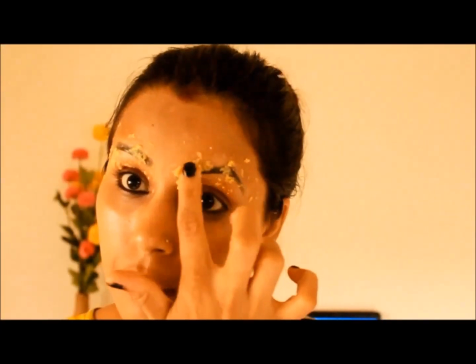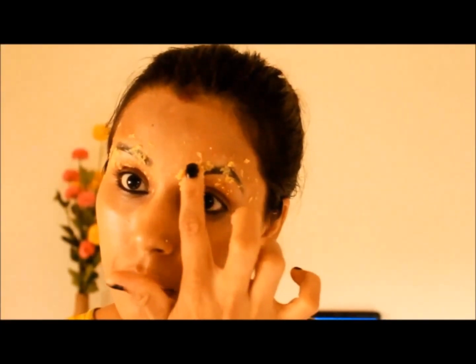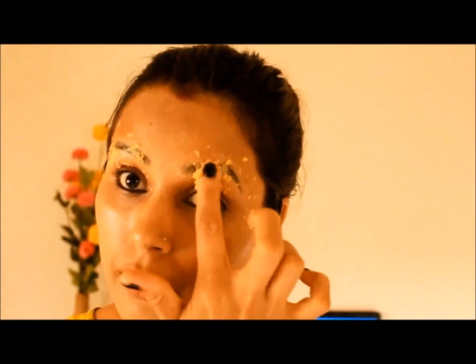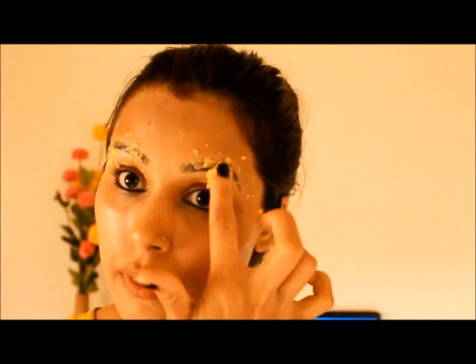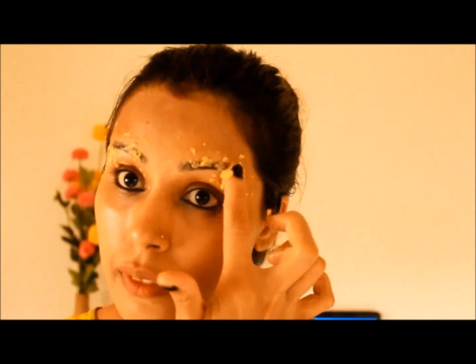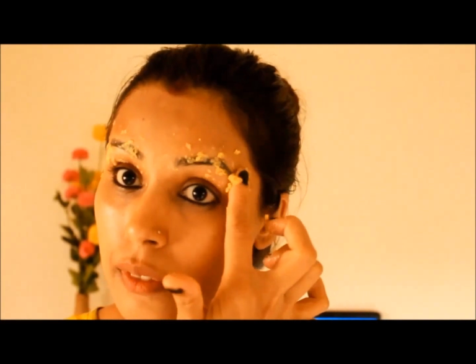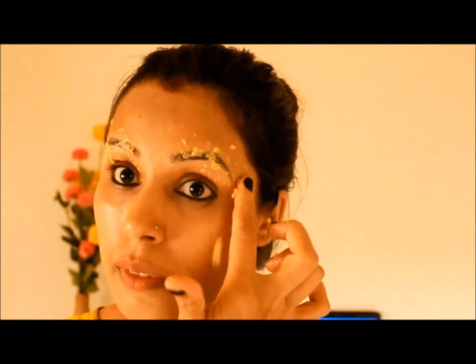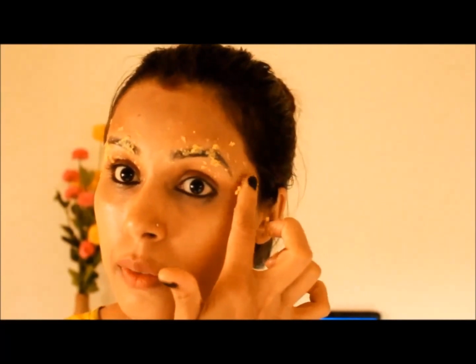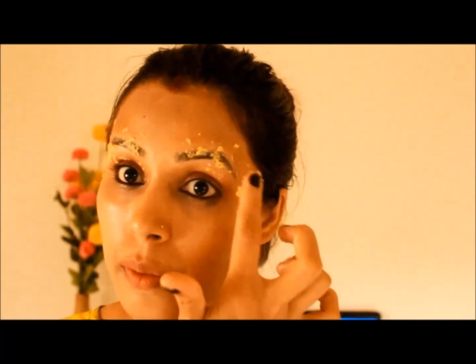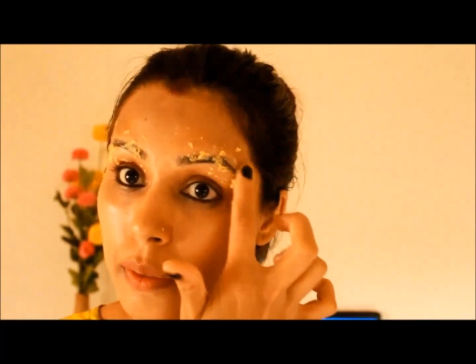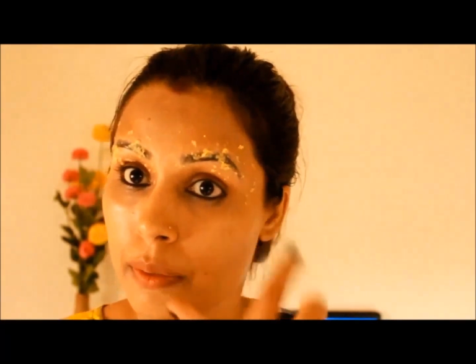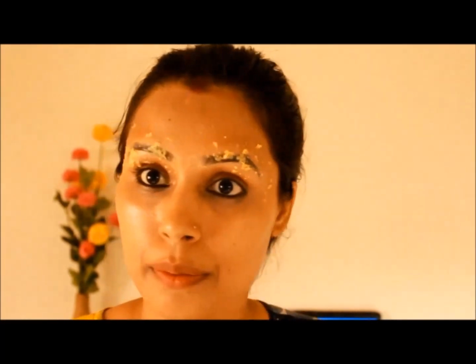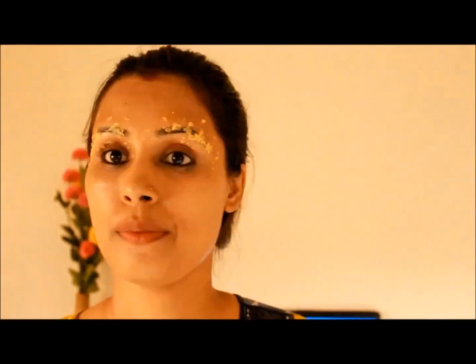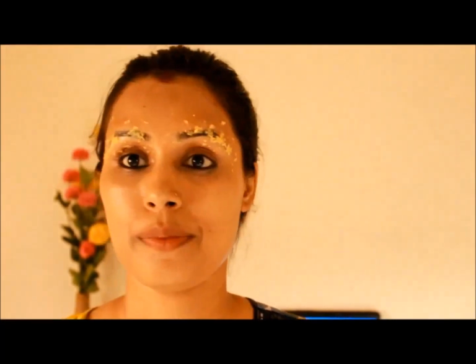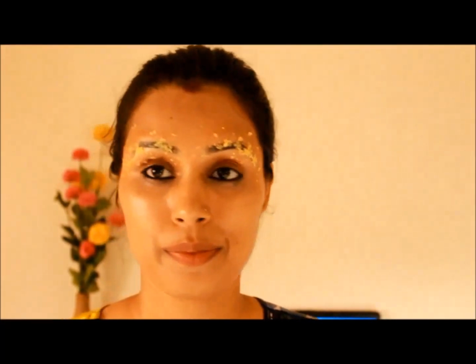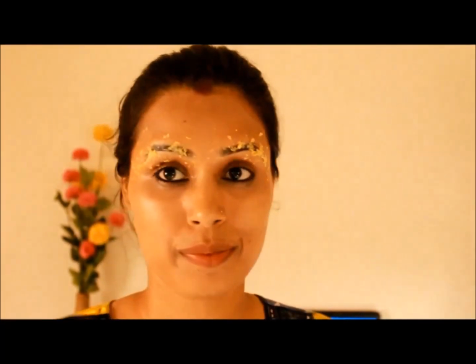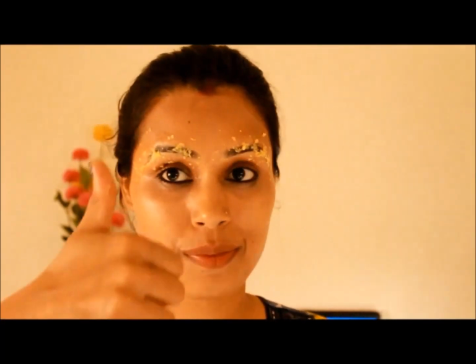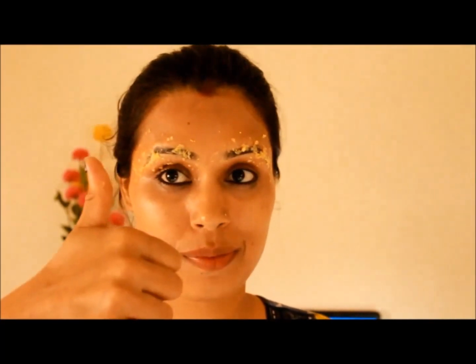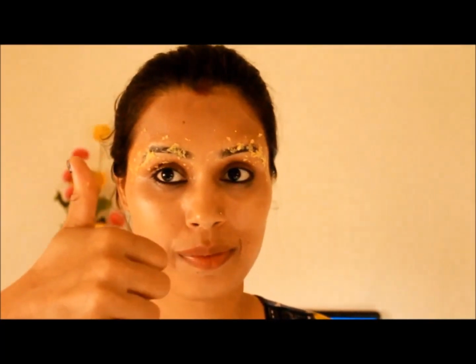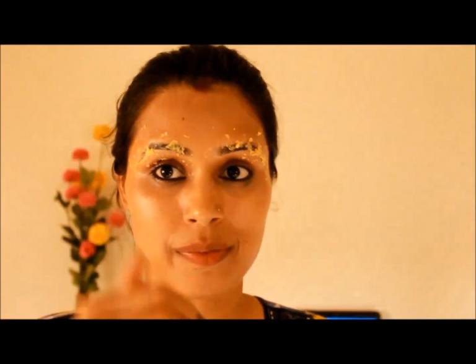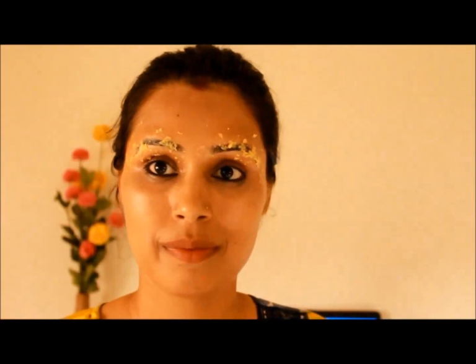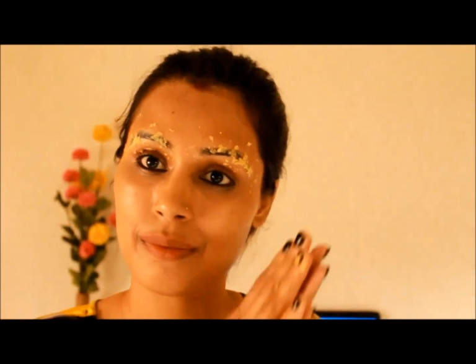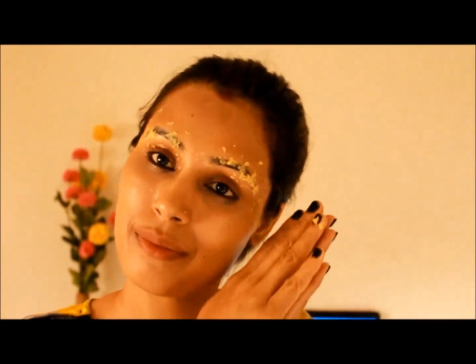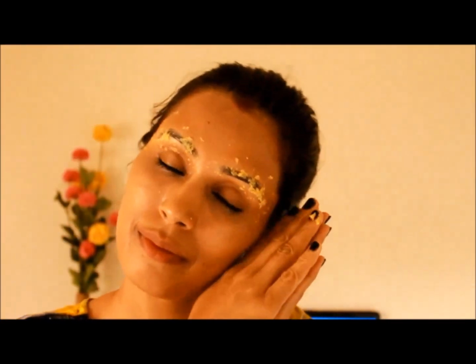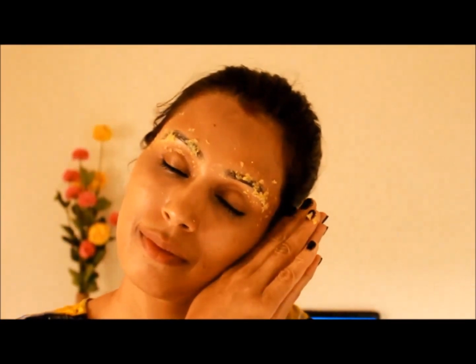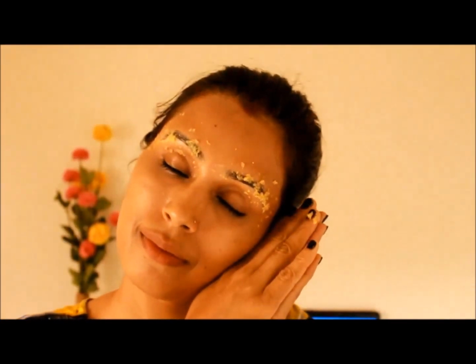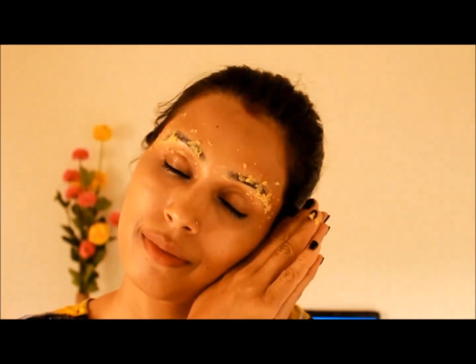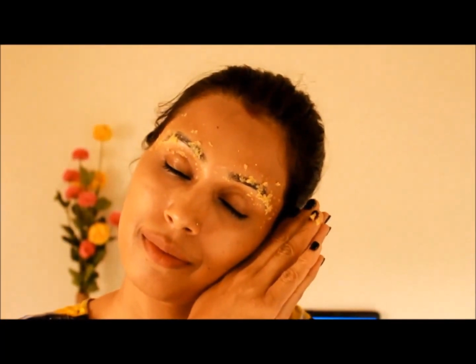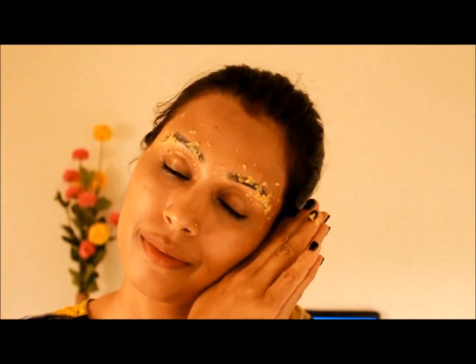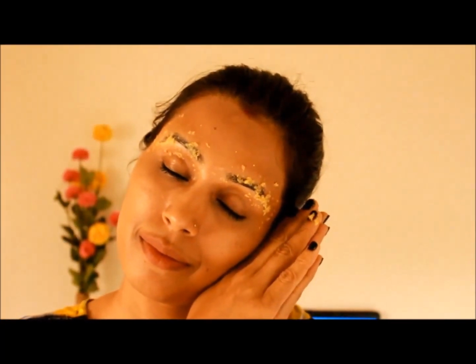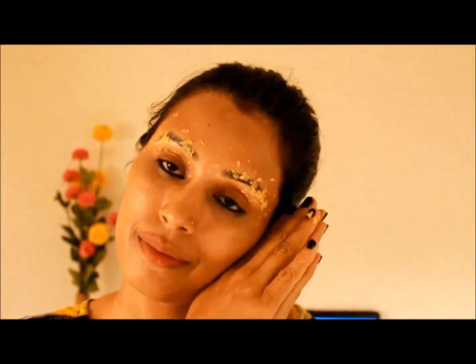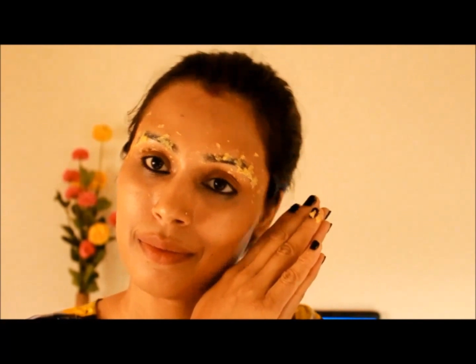Apply the paste on the brows before going to bed, leave it overnight, and then wash it off in the morning with warm water. Follow this remedy two or three times a week for two months.